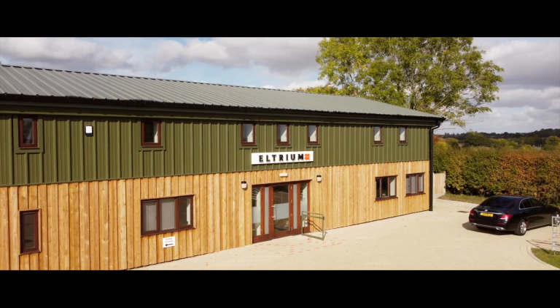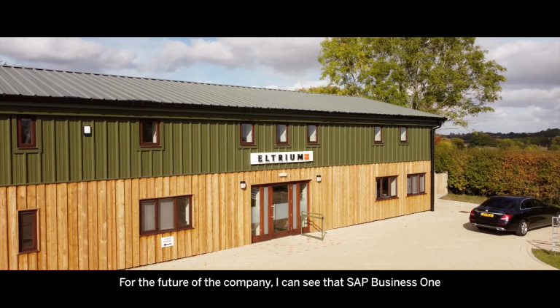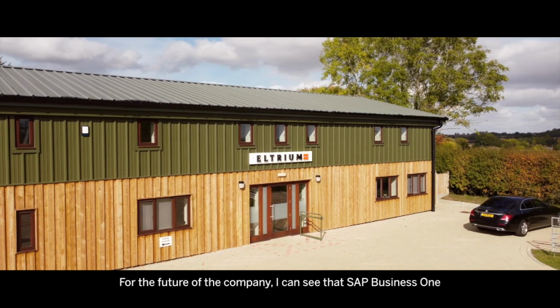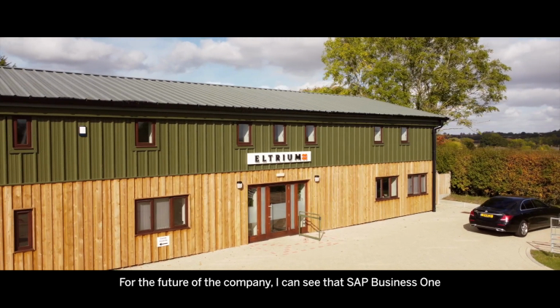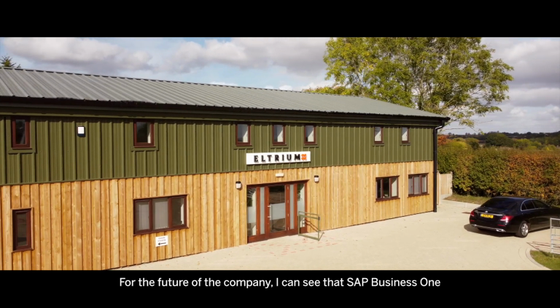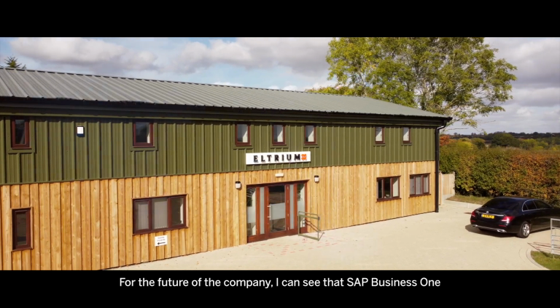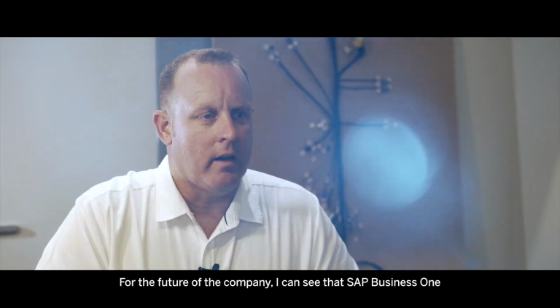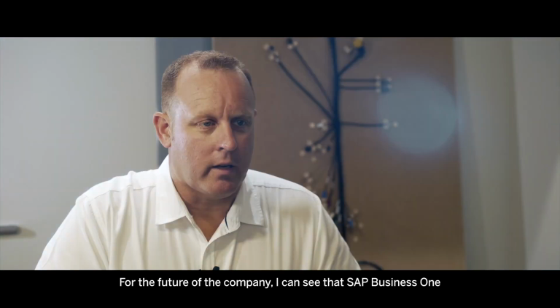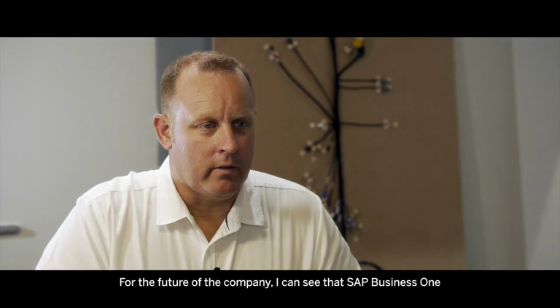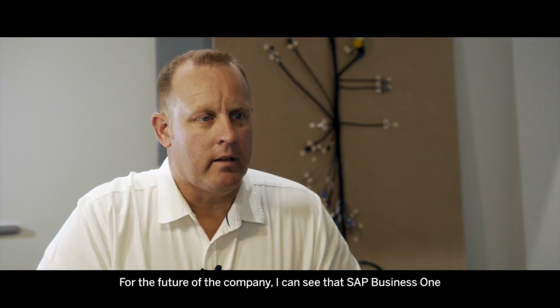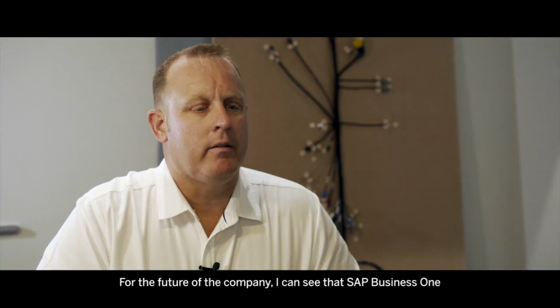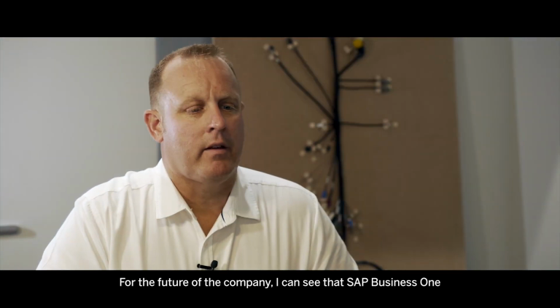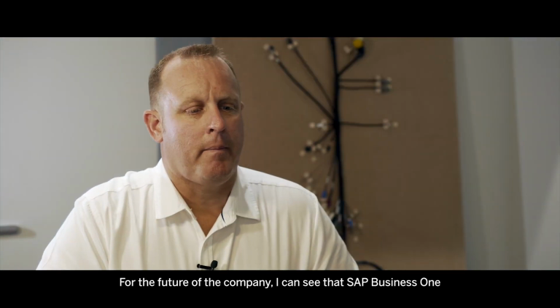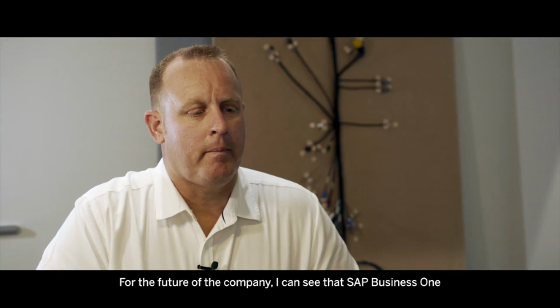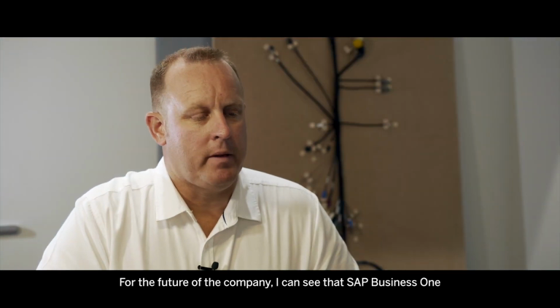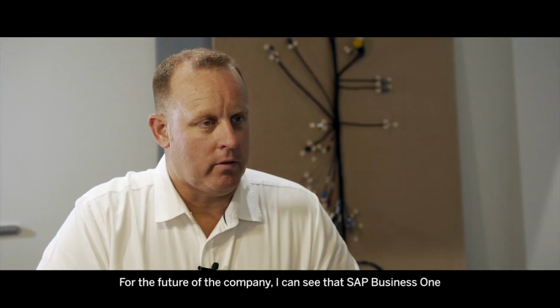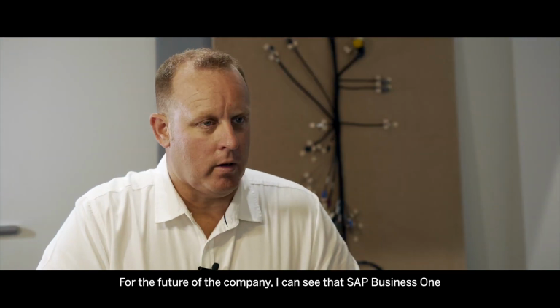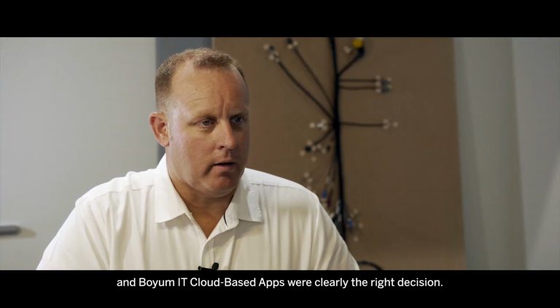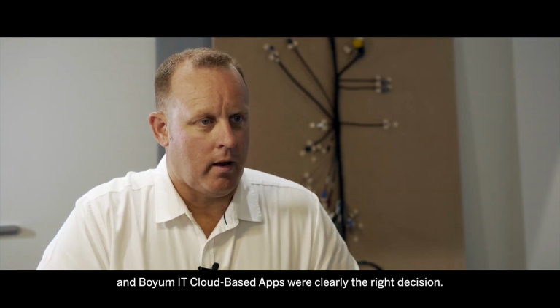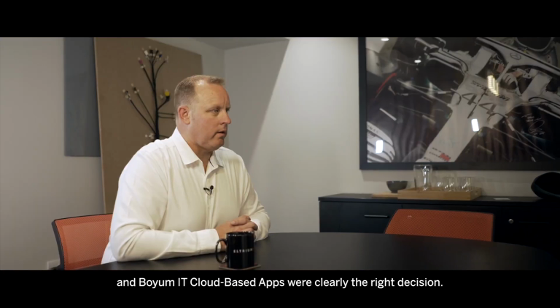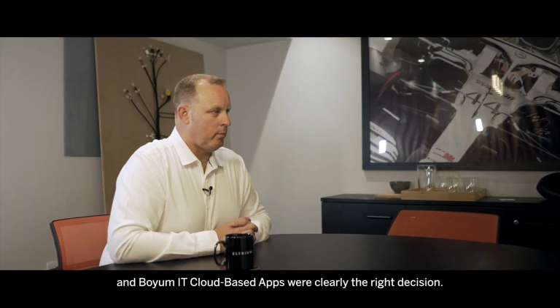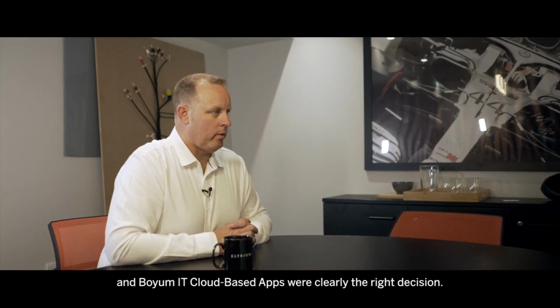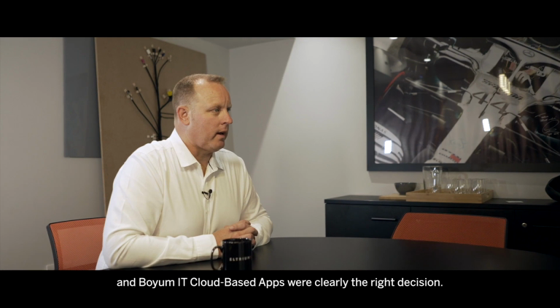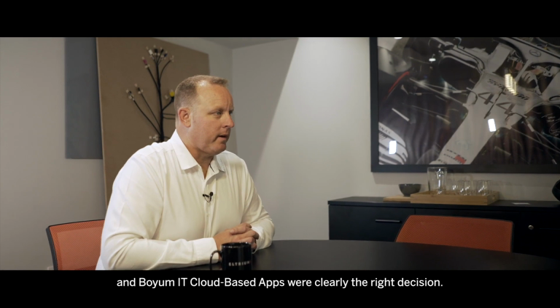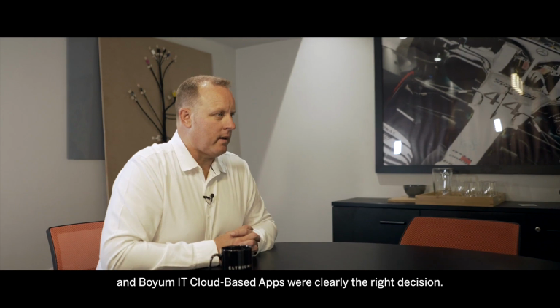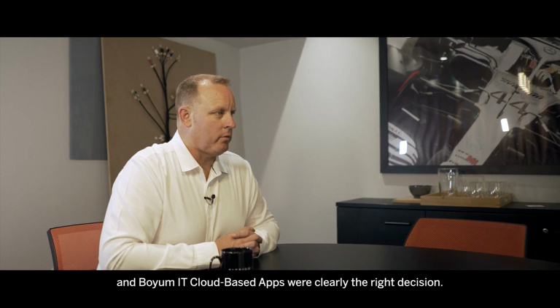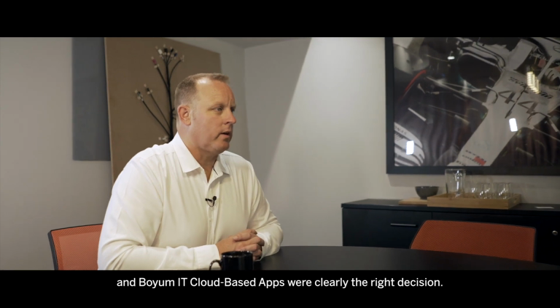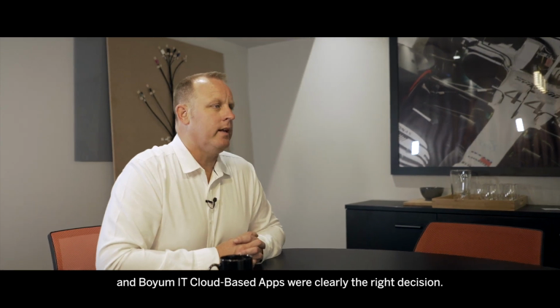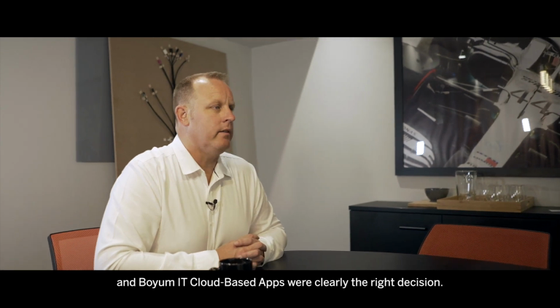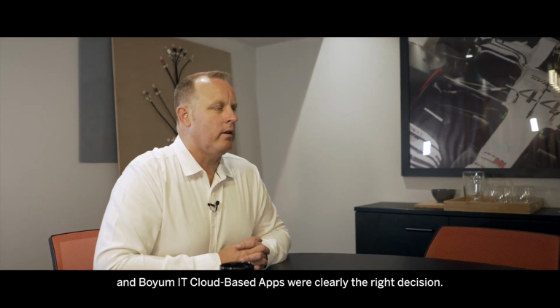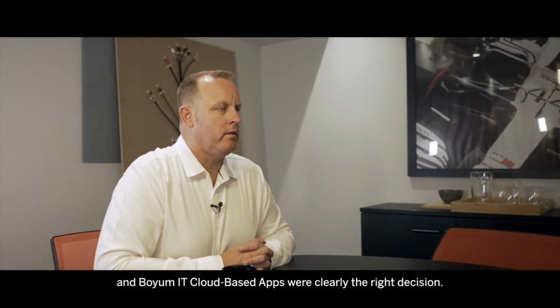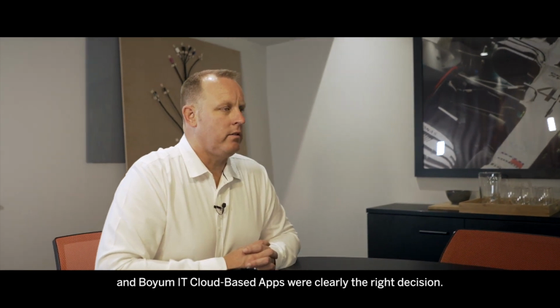For the future of the company I can see that SAP Business One and Boyum cloud-based apps were clearly the right decision.